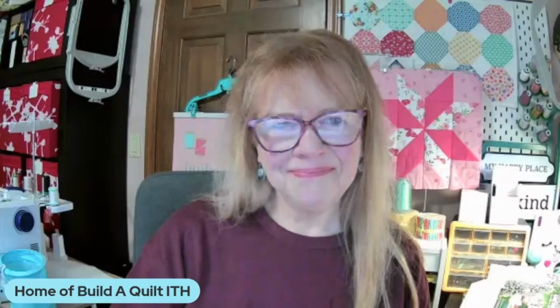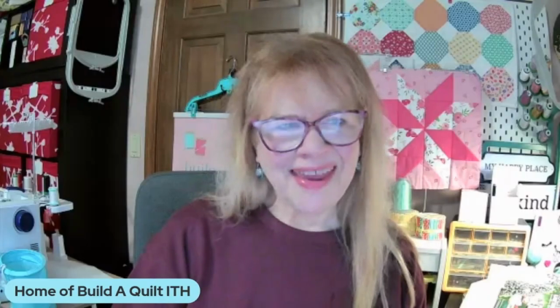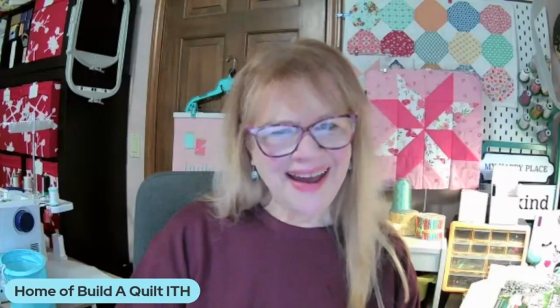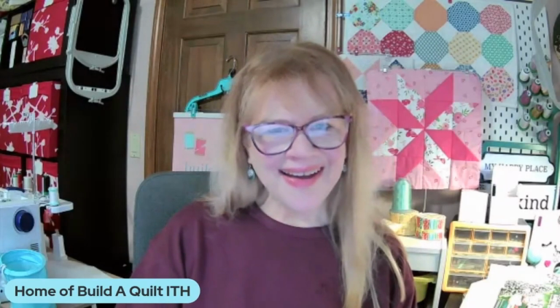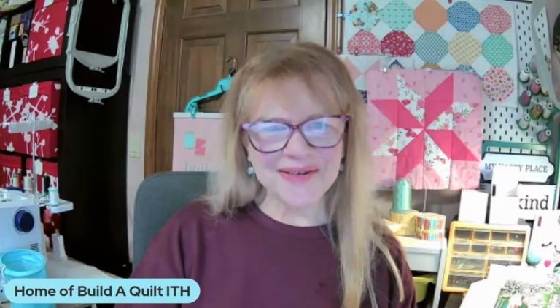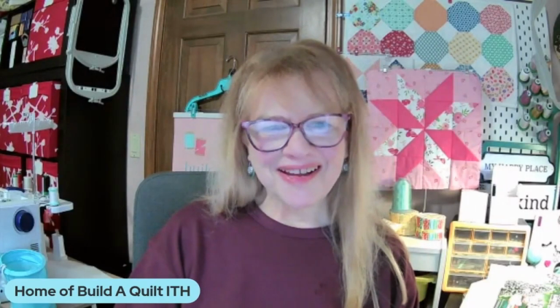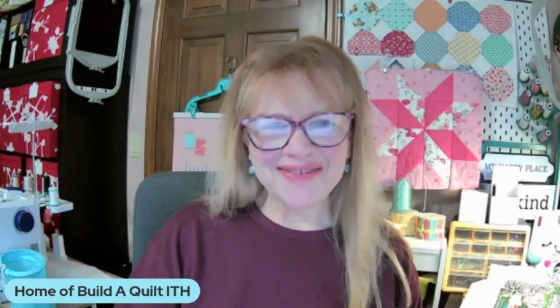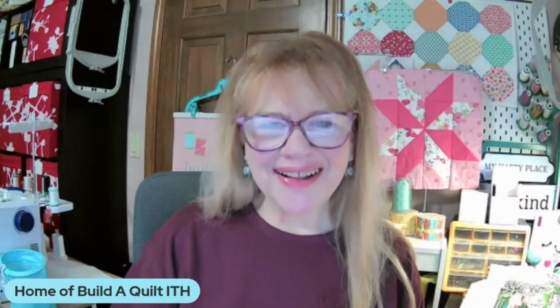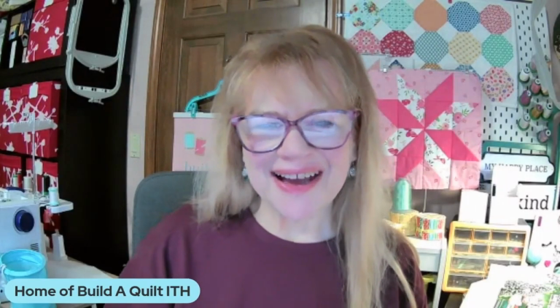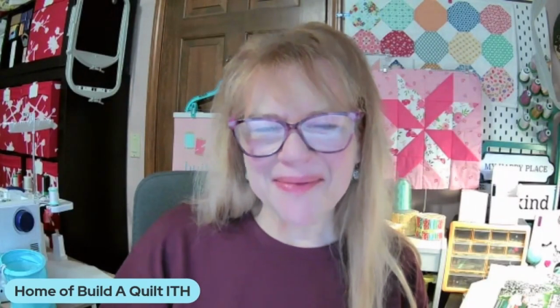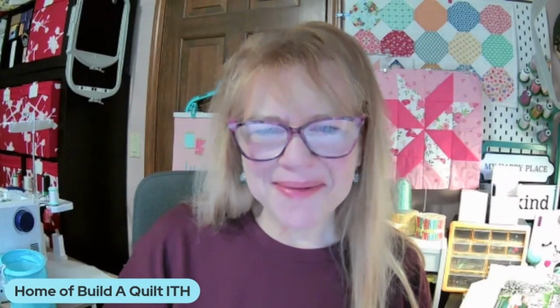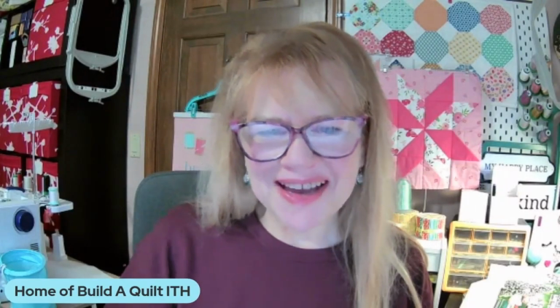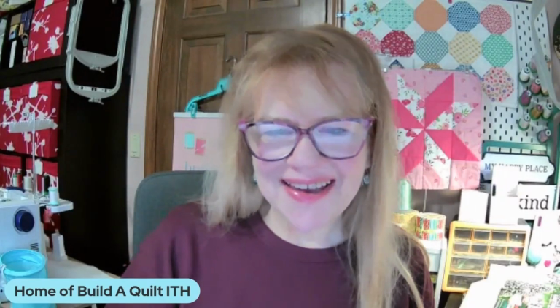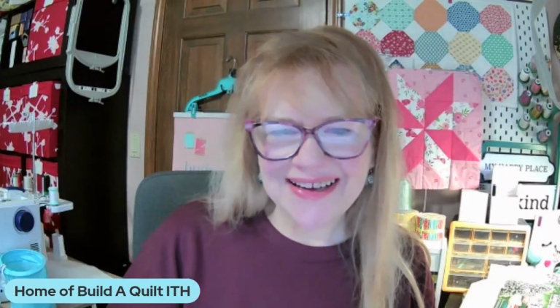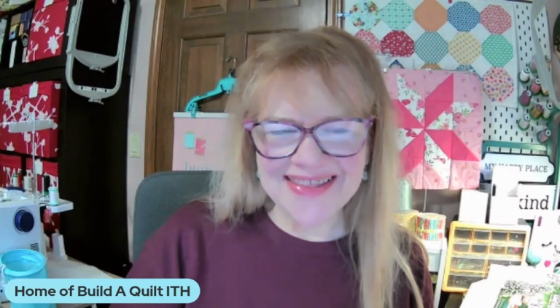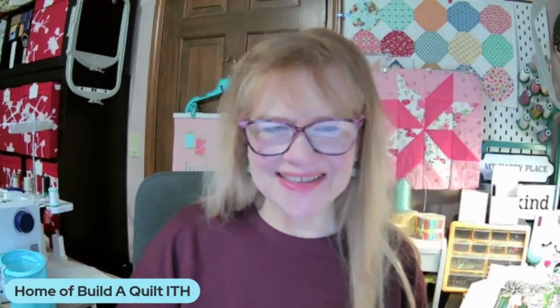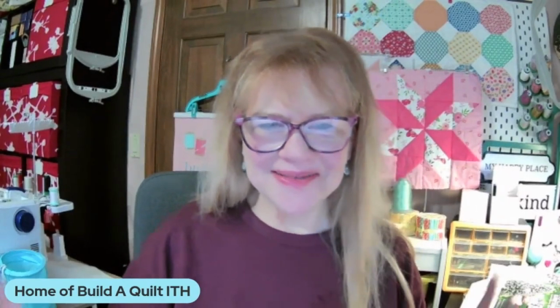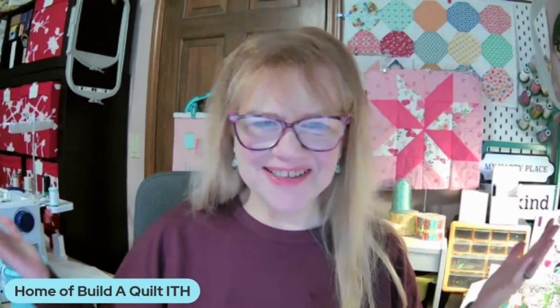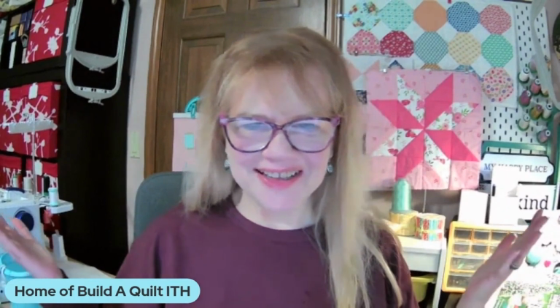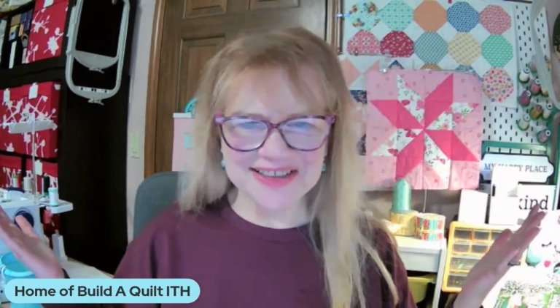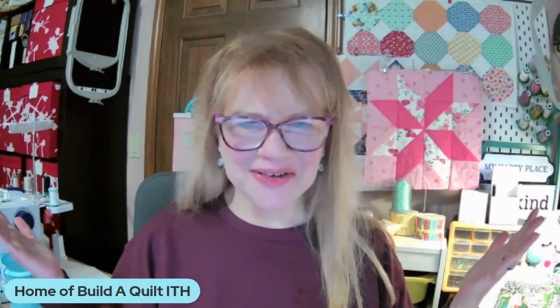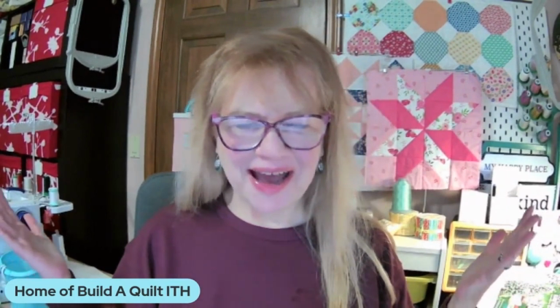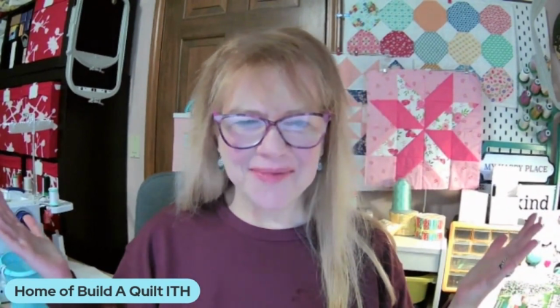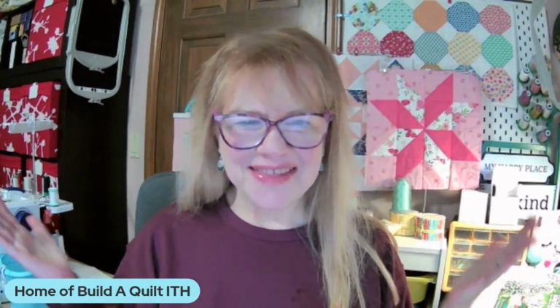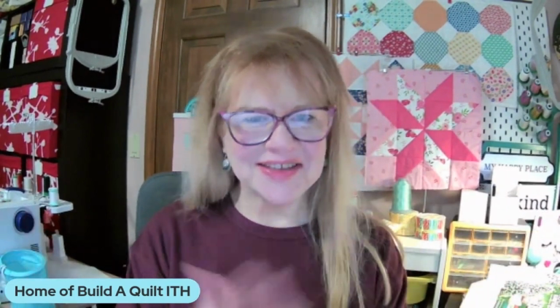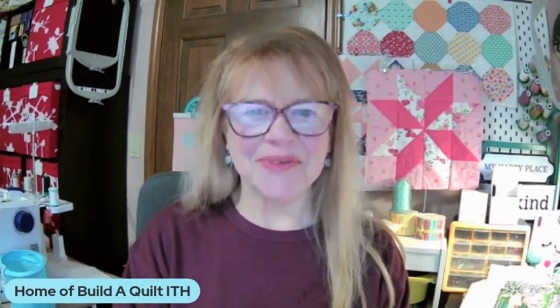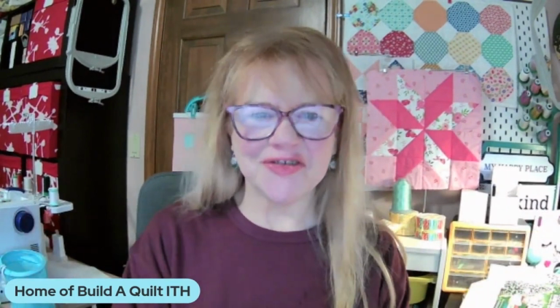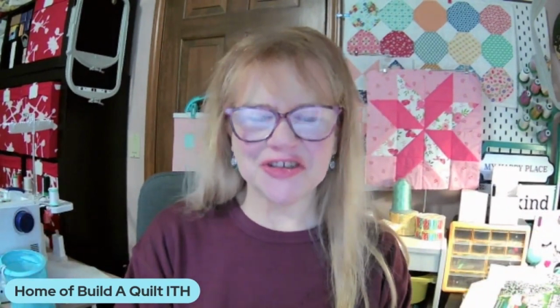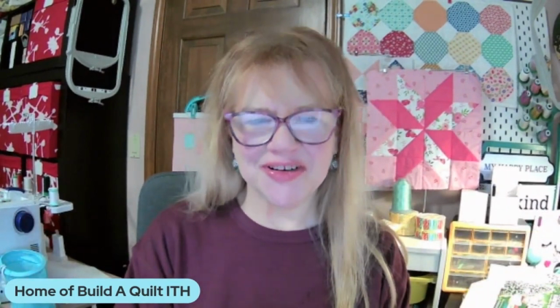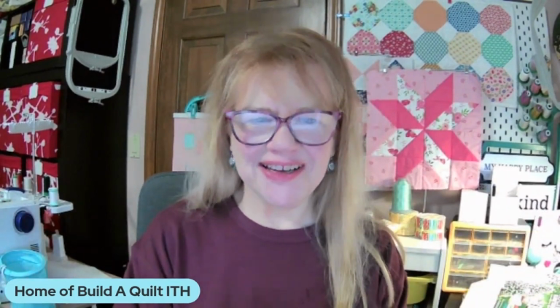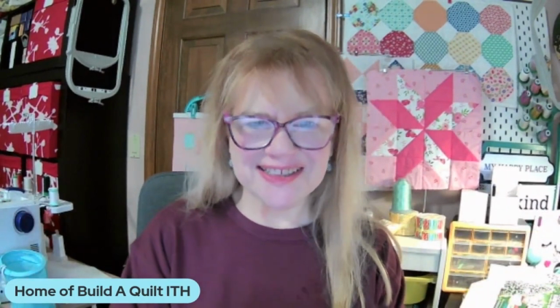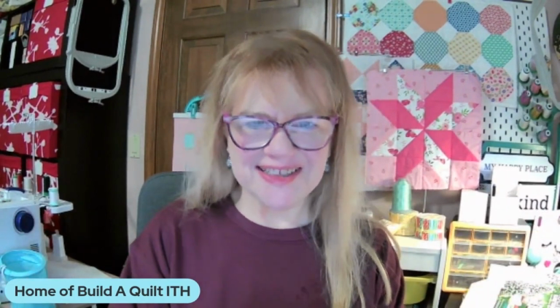Hi, everybody. Welcome. I'm Diana, and this is my channel, Sew in Common. Thanks so much for joining us today.